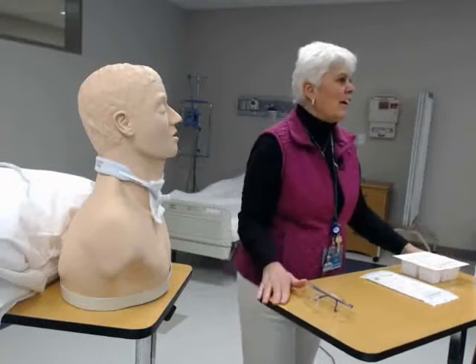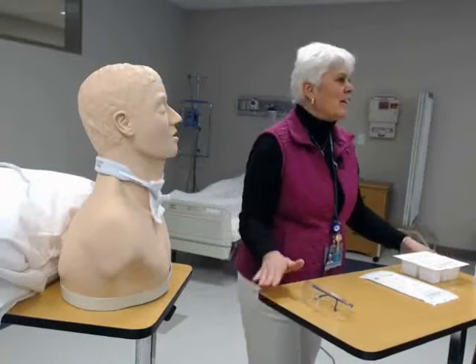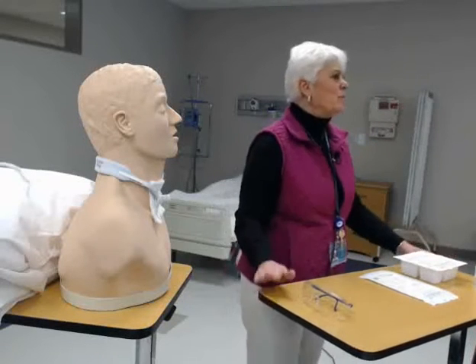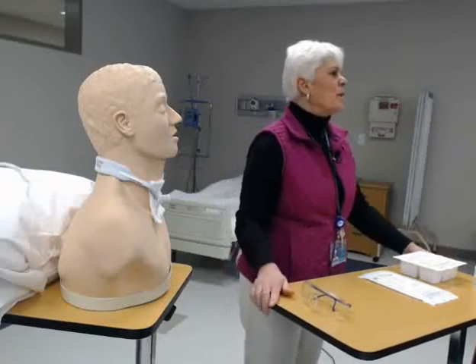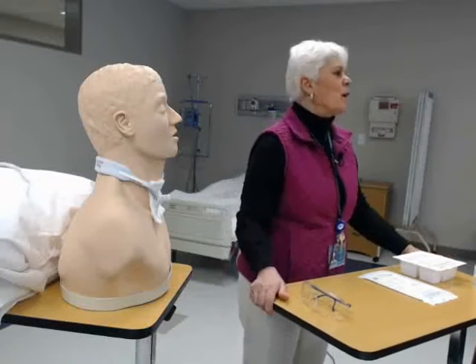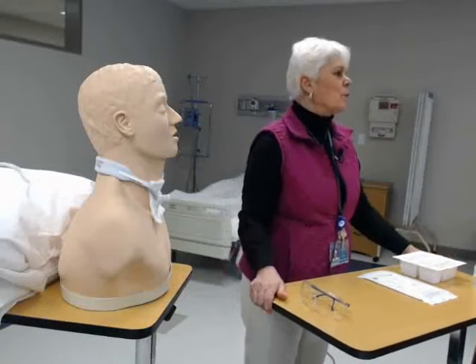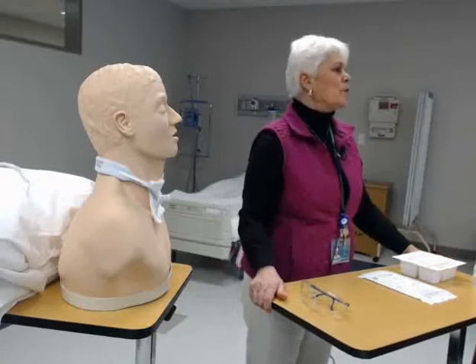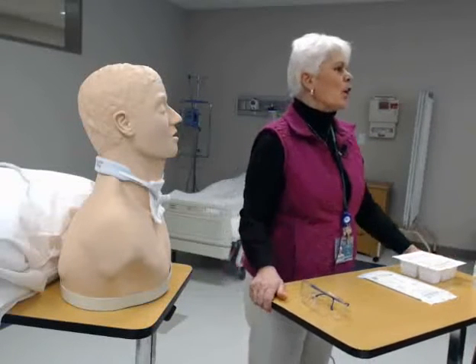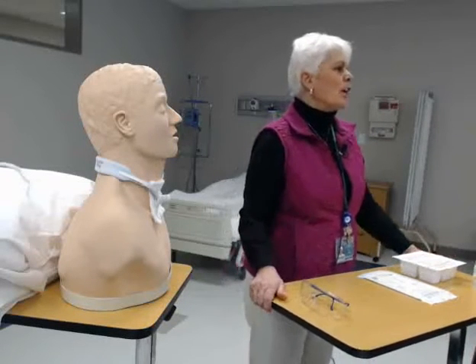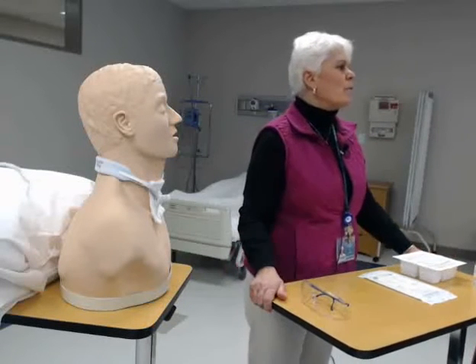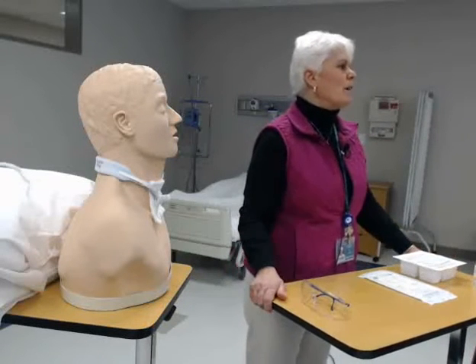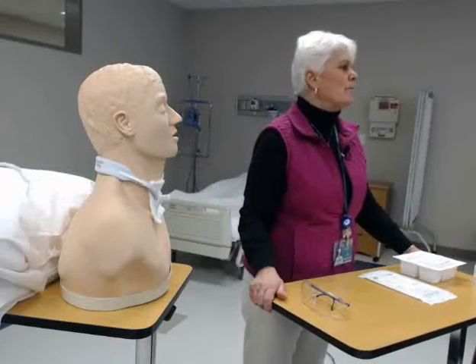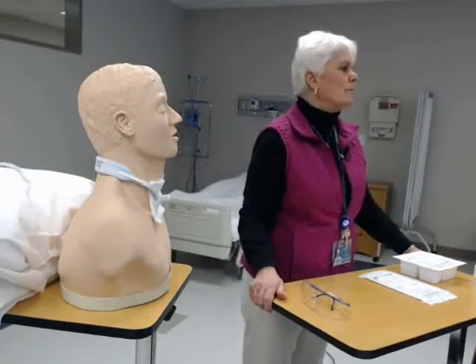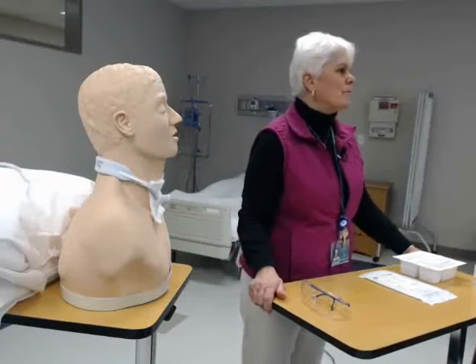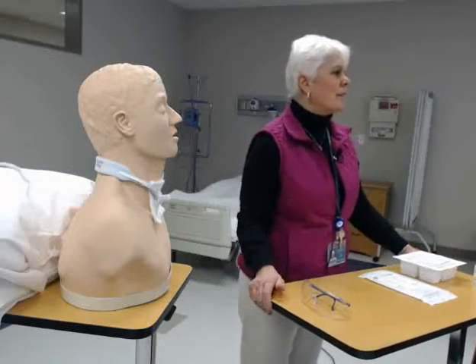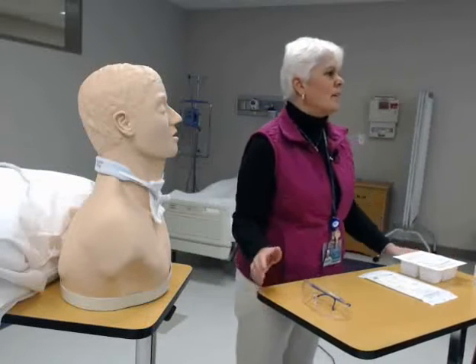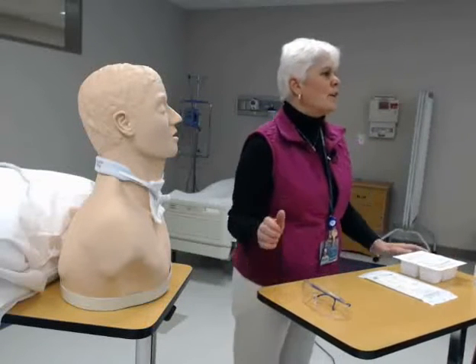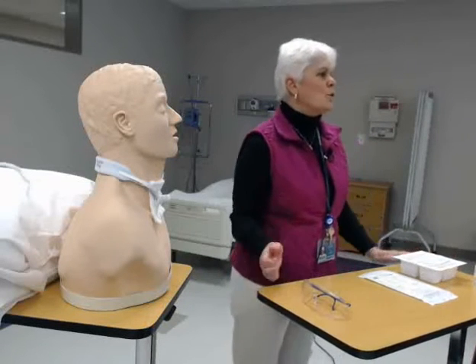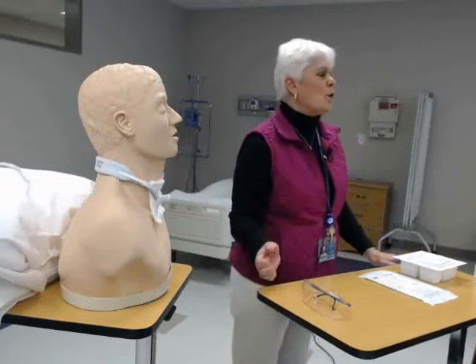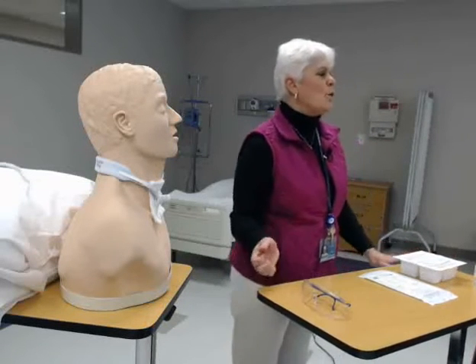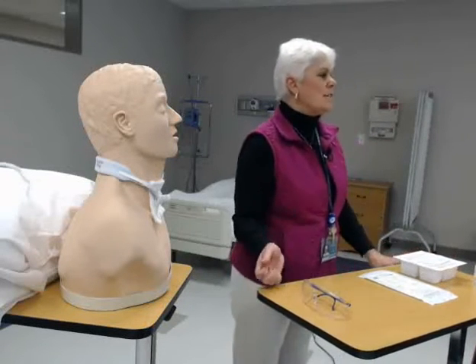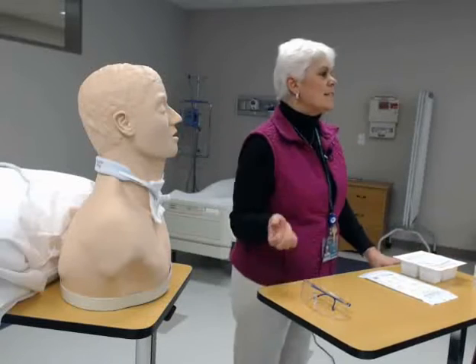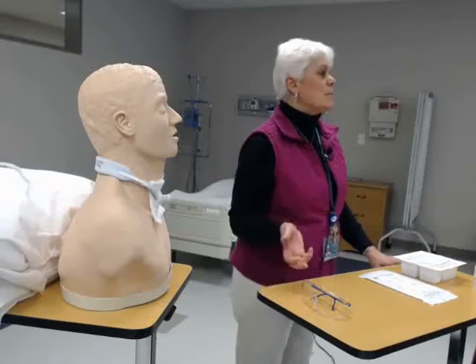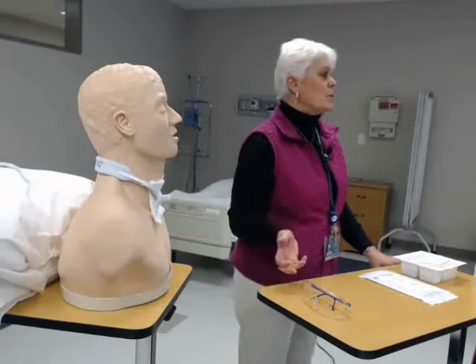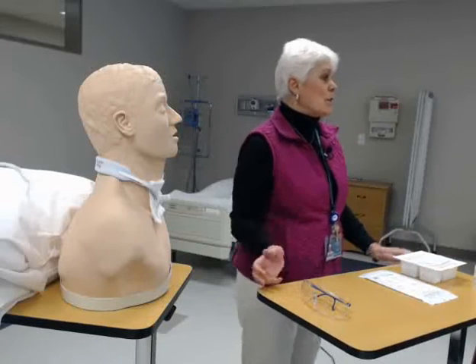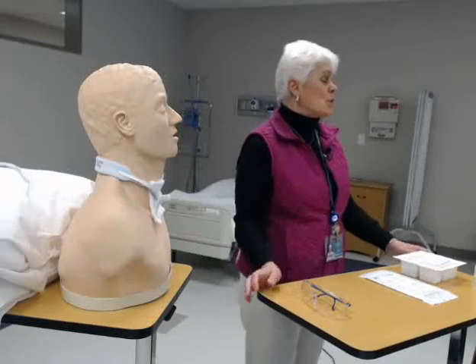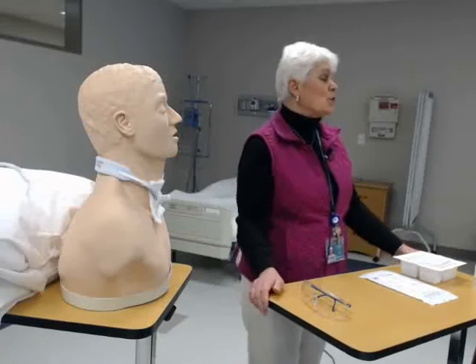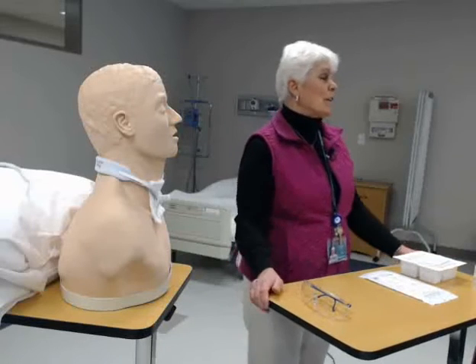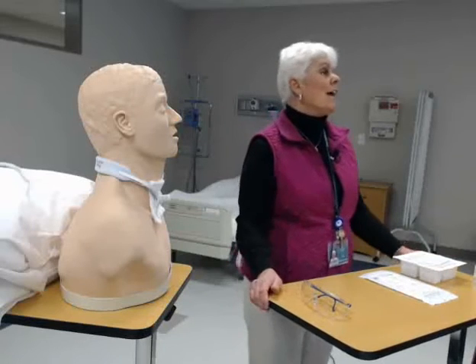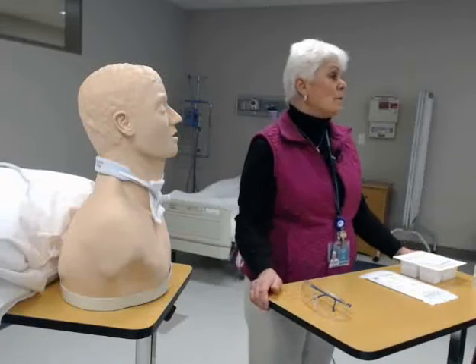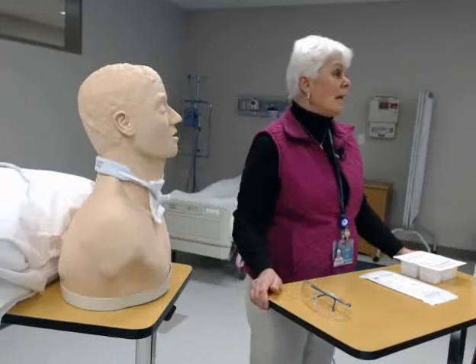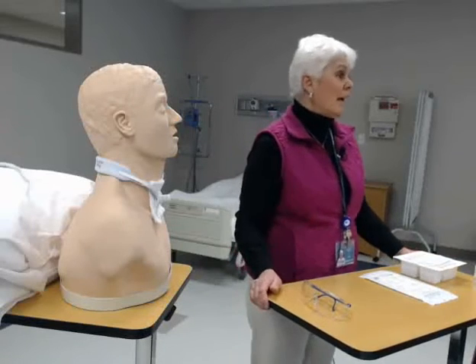Alright, we're going to start everyone. This is a demonstration on tracheotomy care.